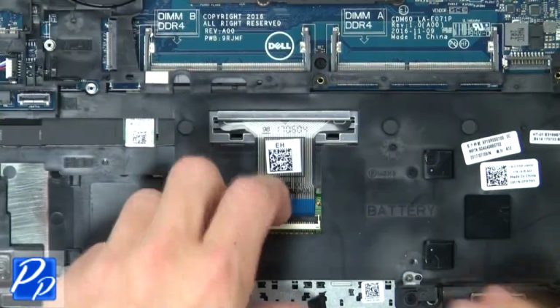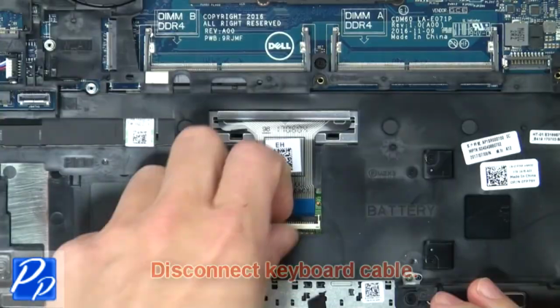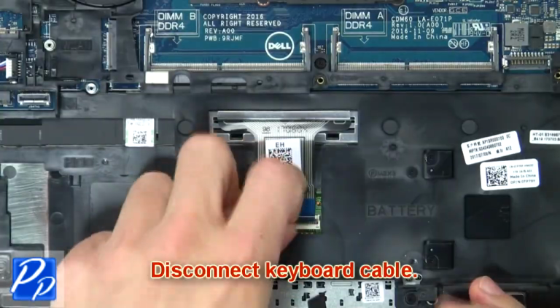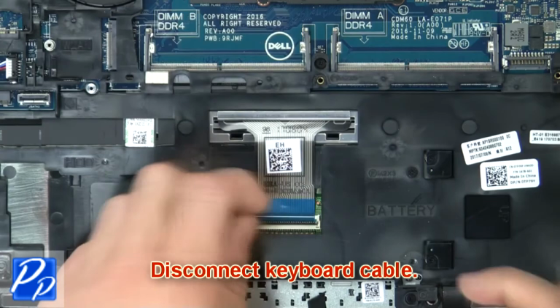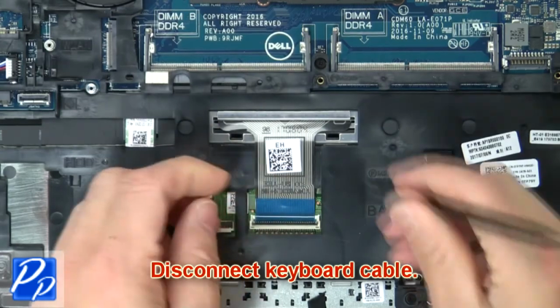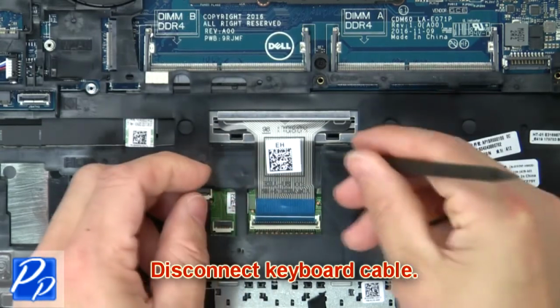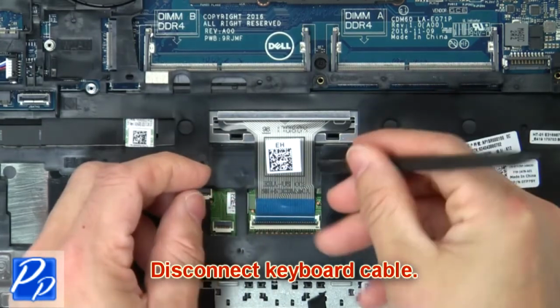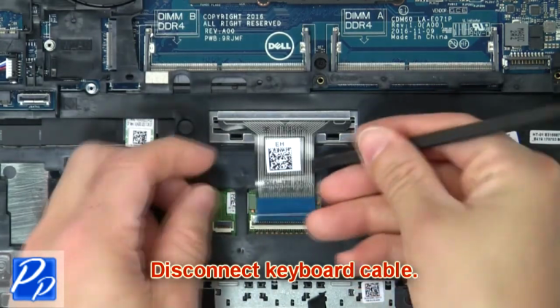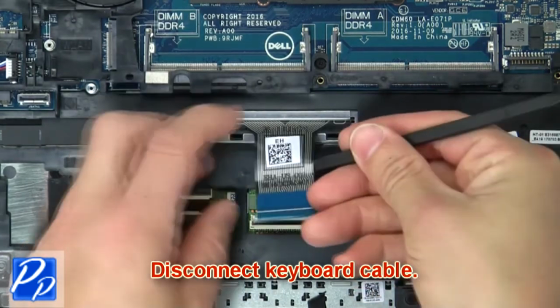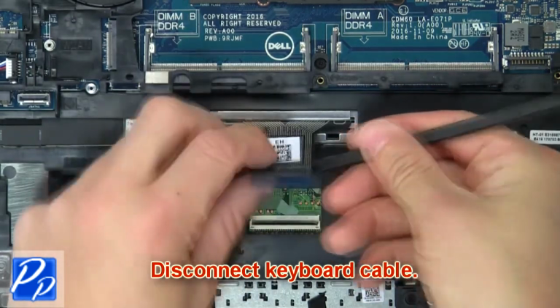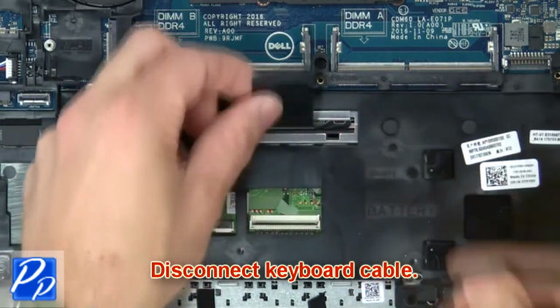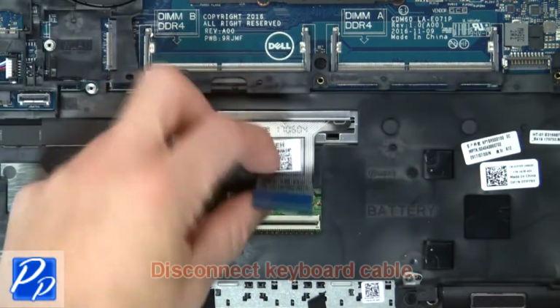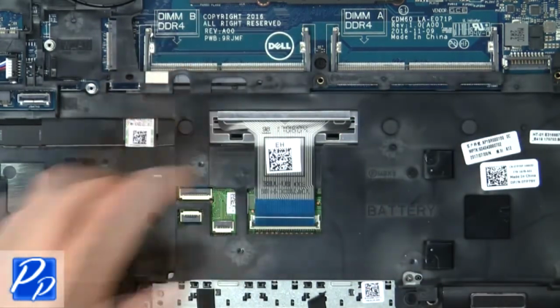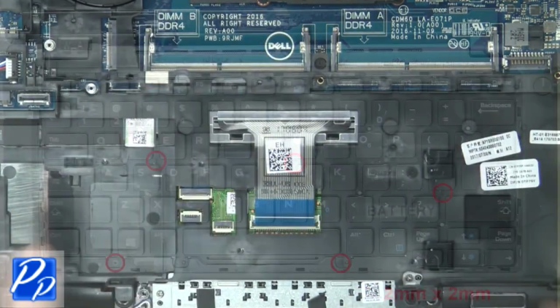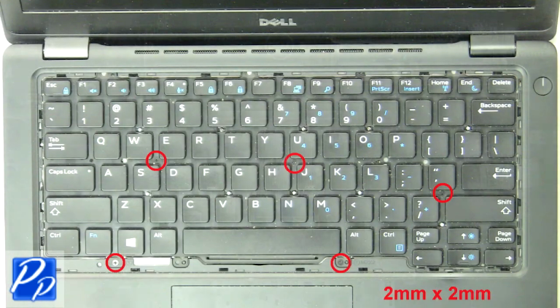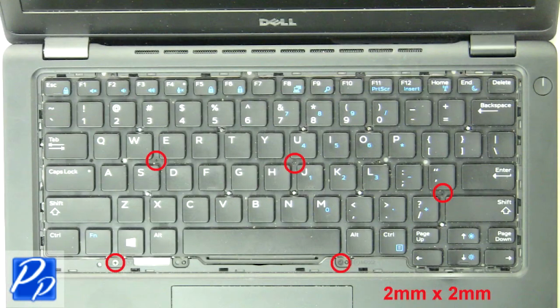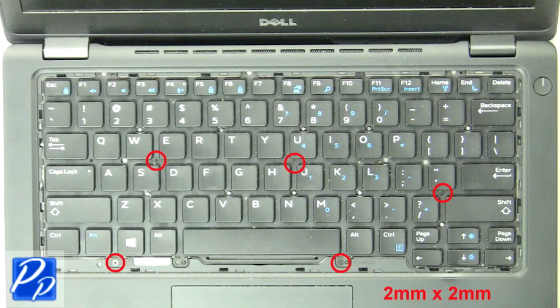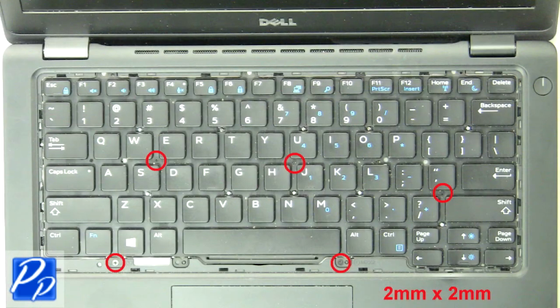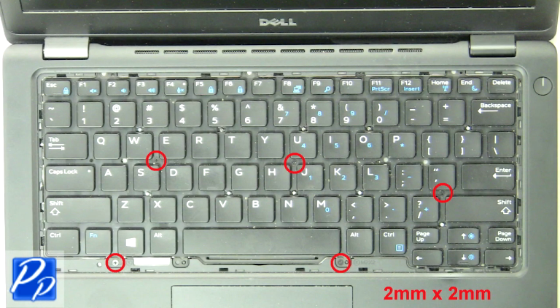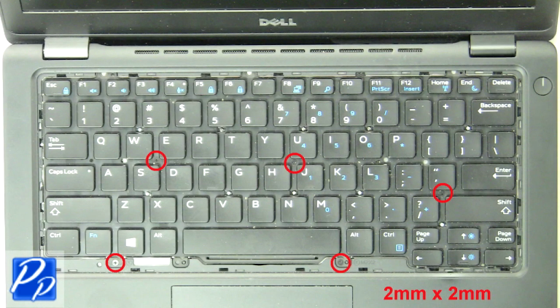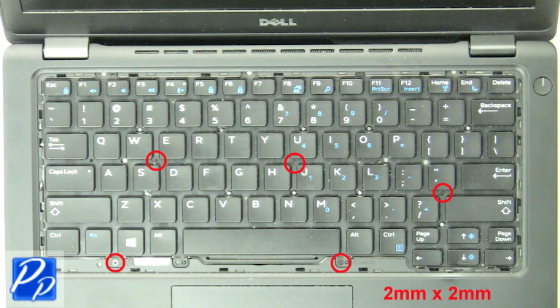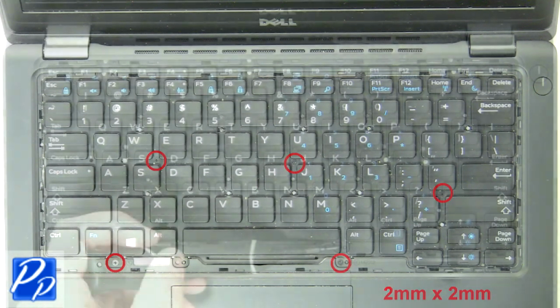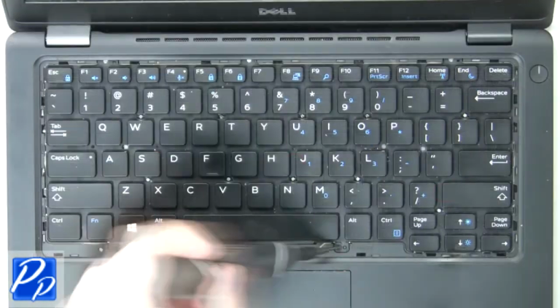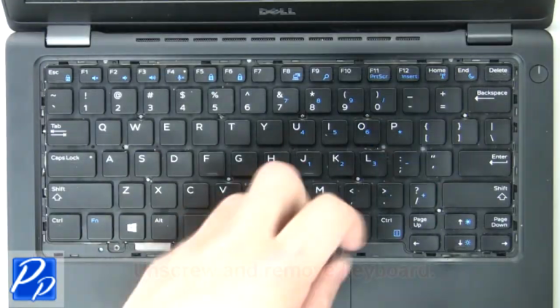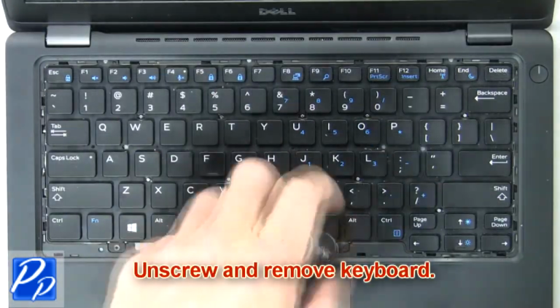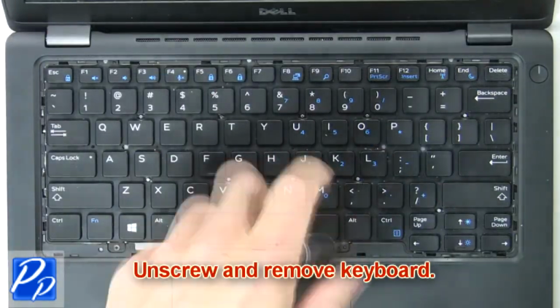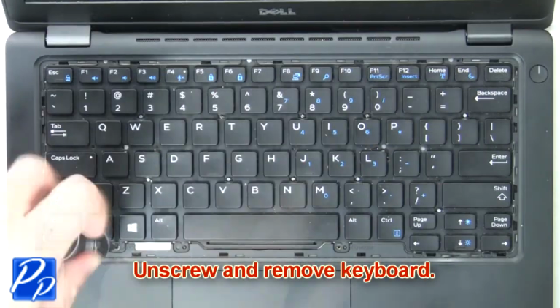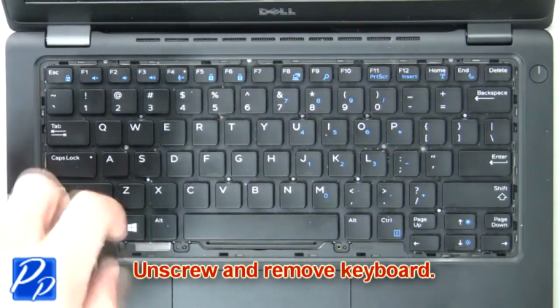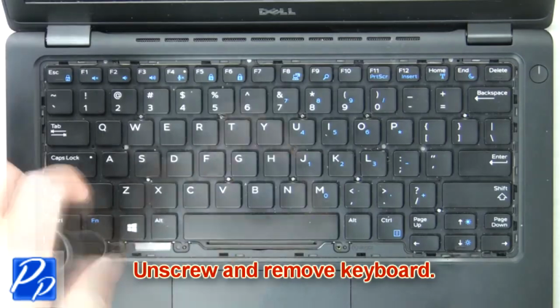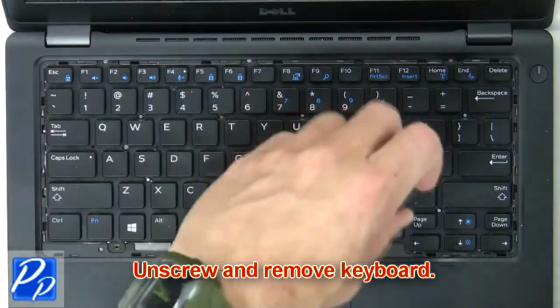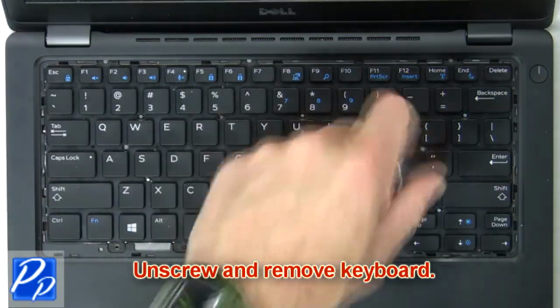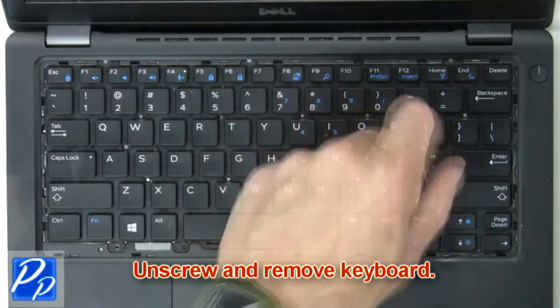Then disconnect the keyboard cable. Now unscrew and remove the keyboard.